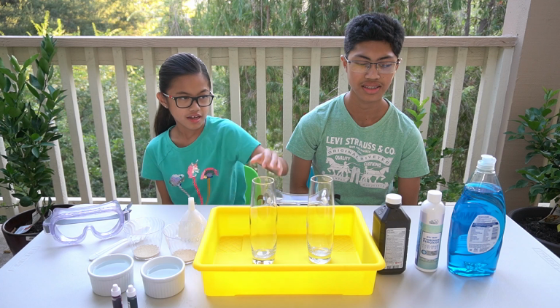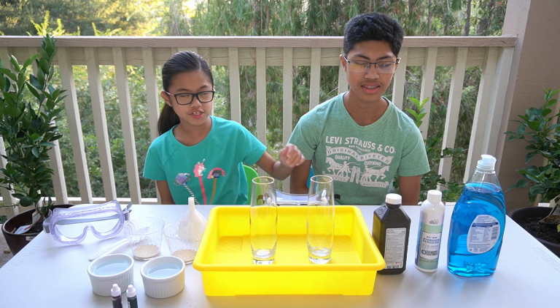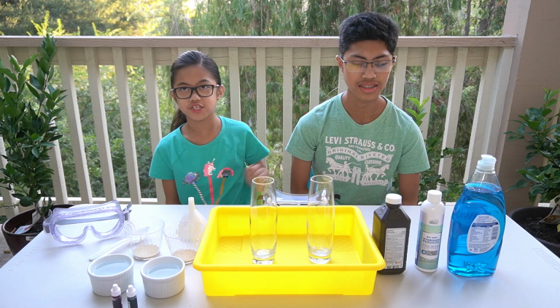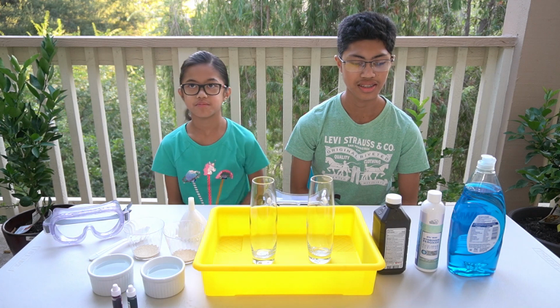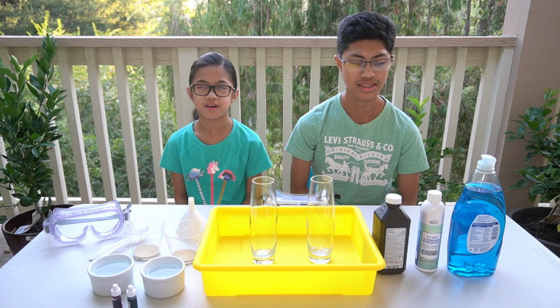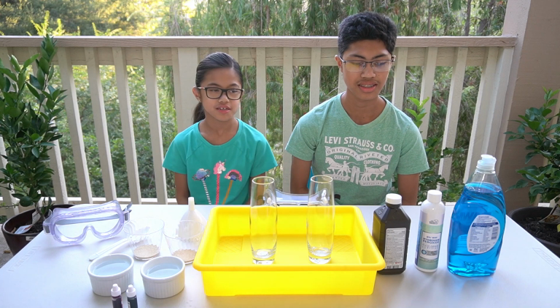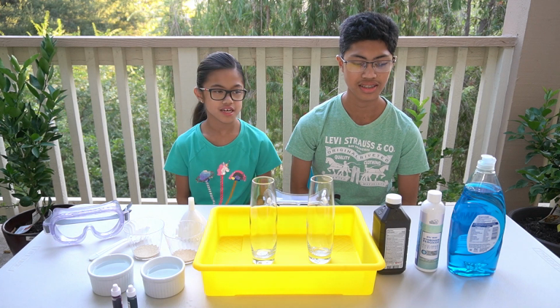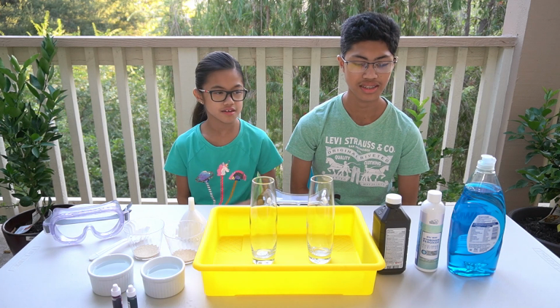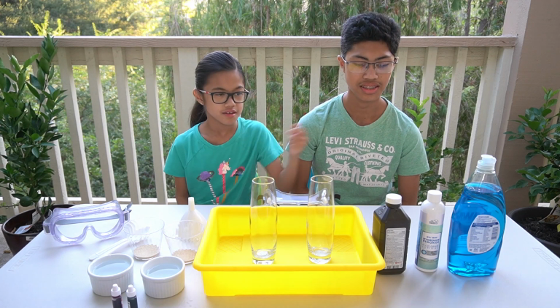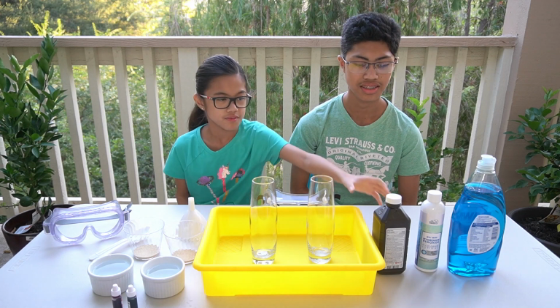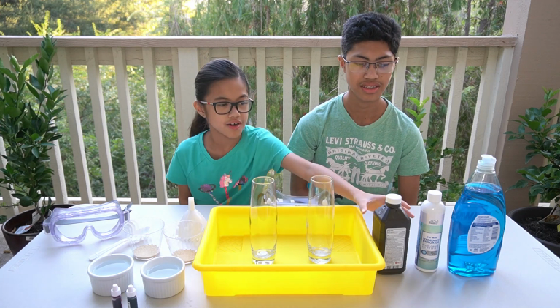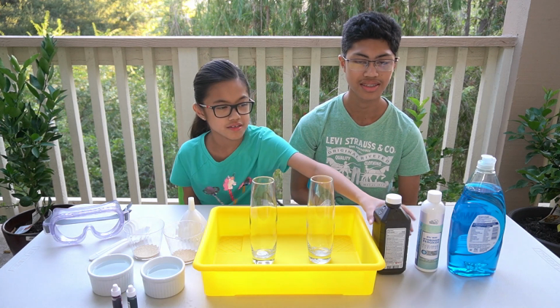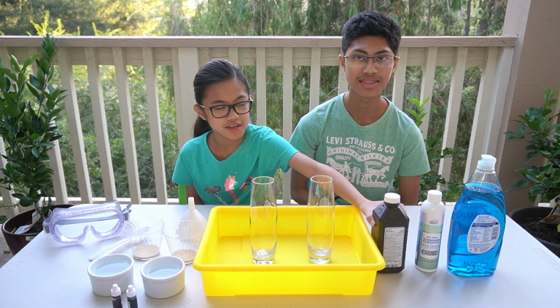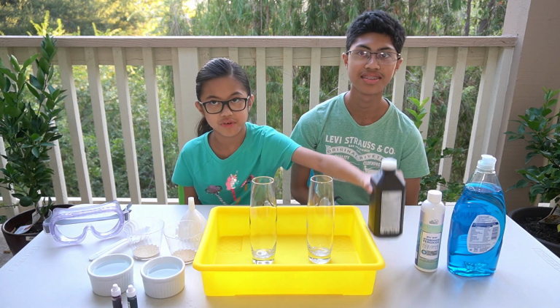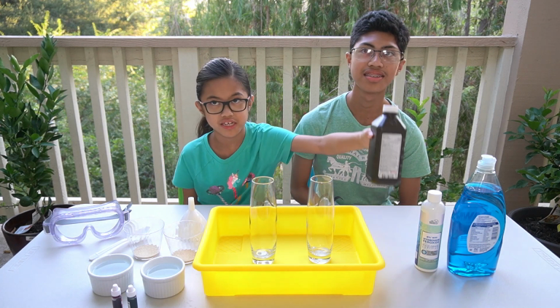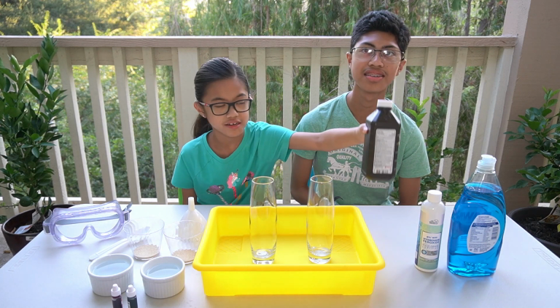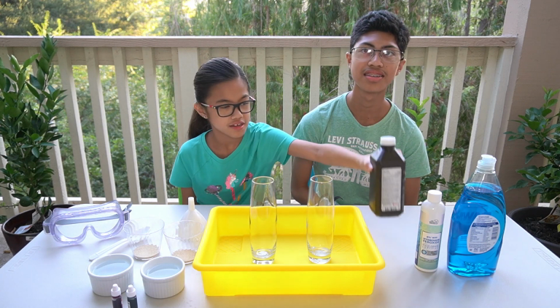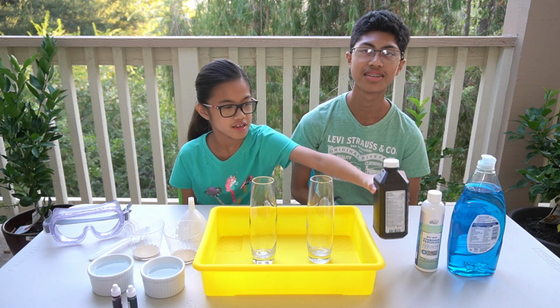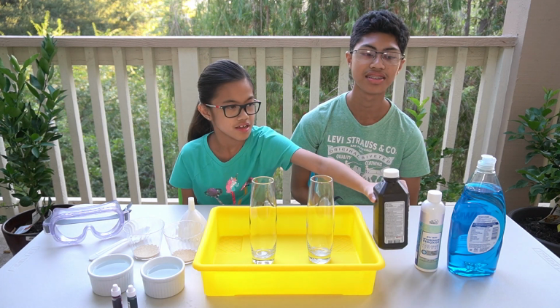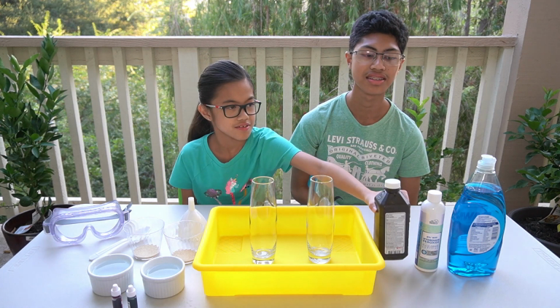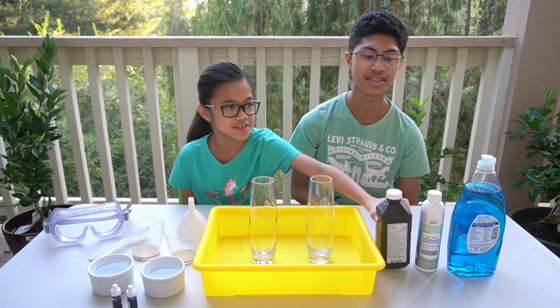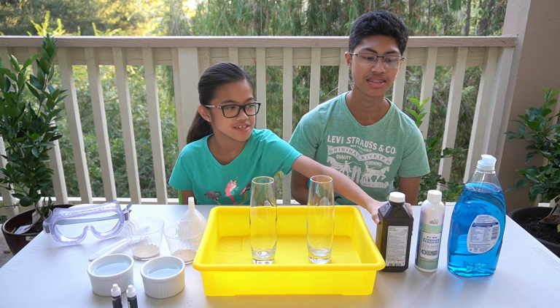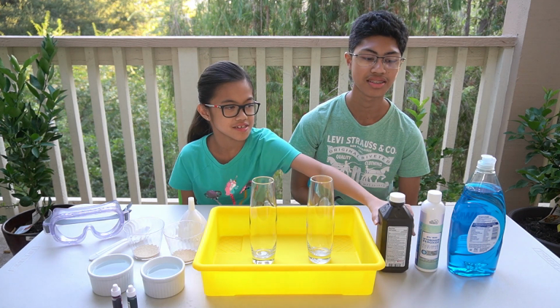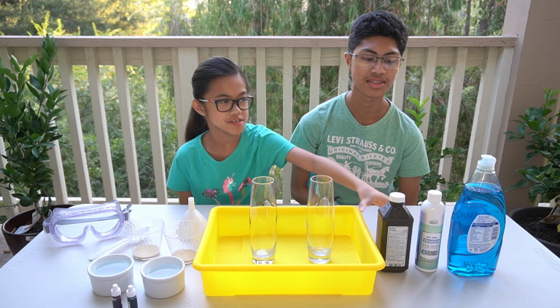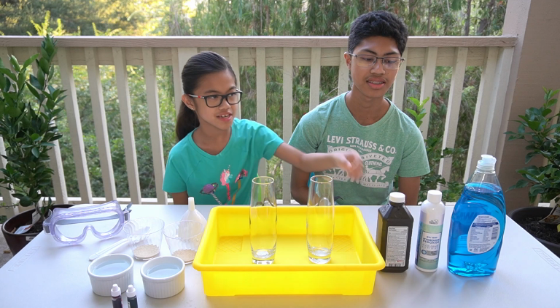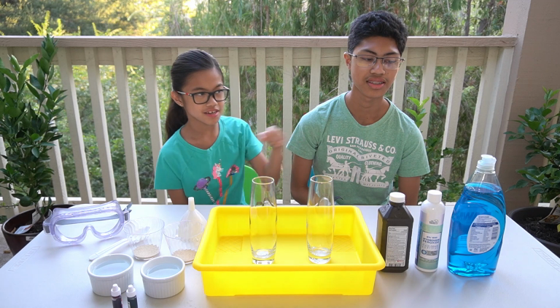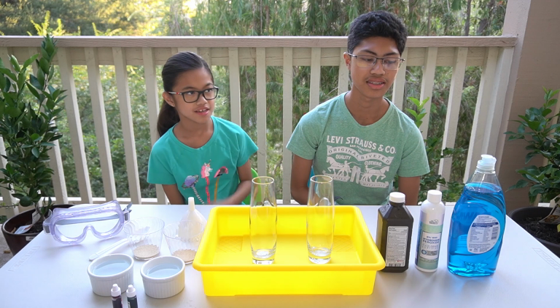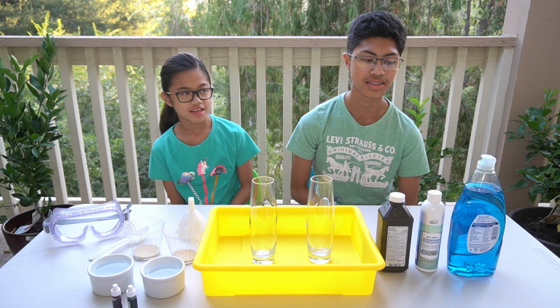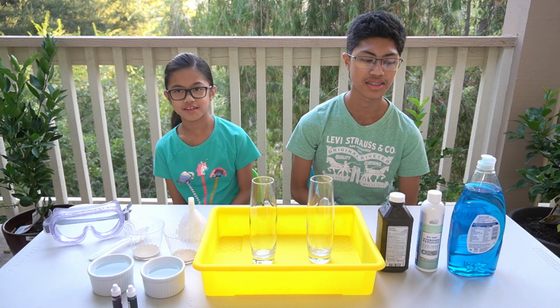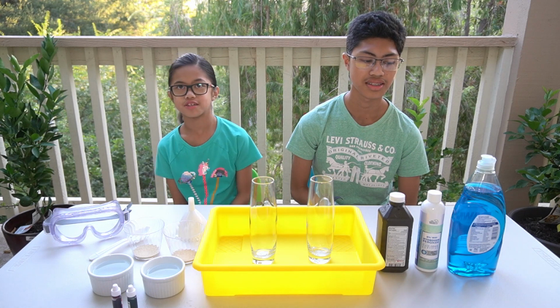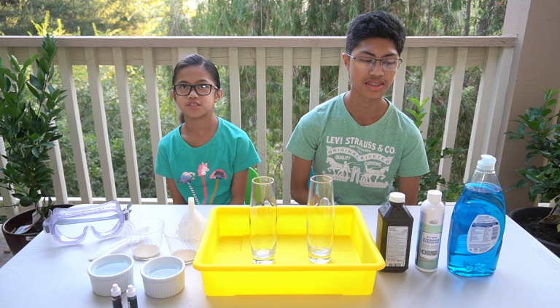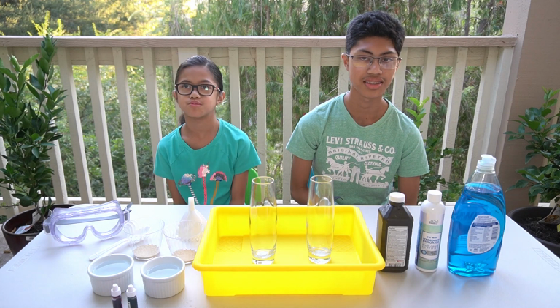Hydrogen peroxide — one three percent and one six percent — and the soap.